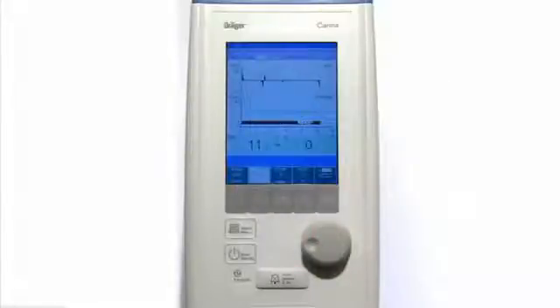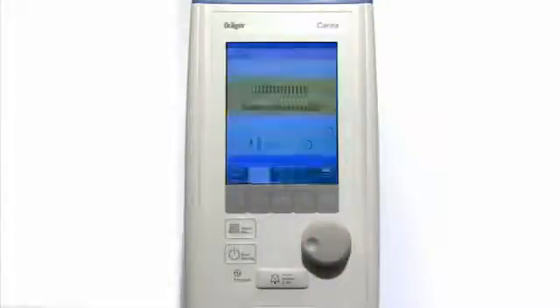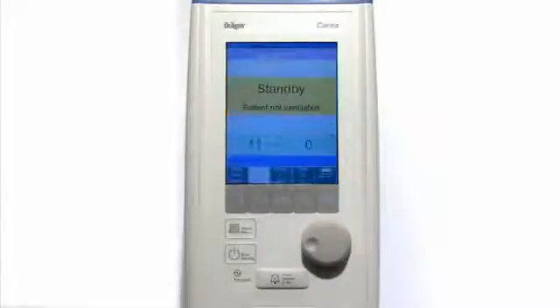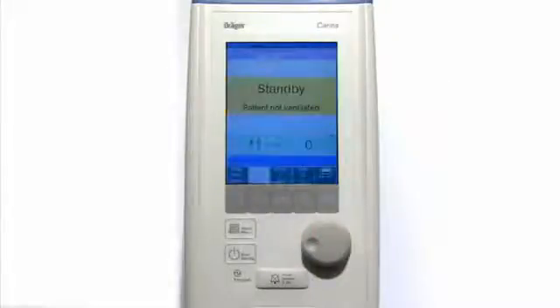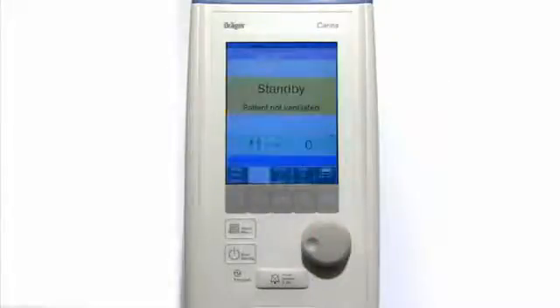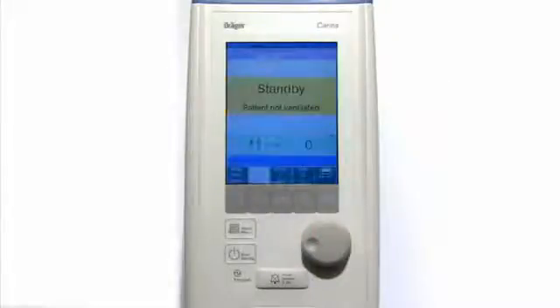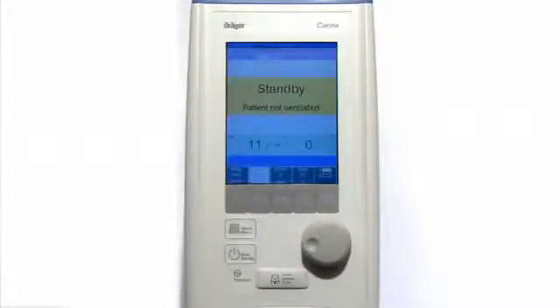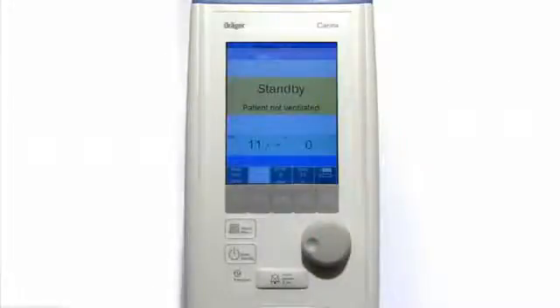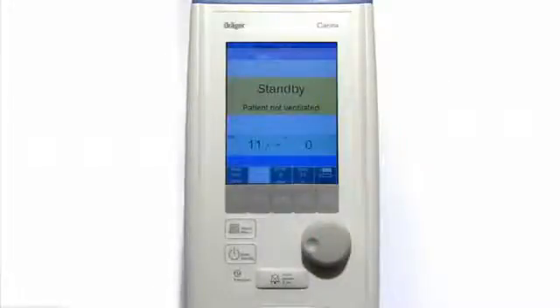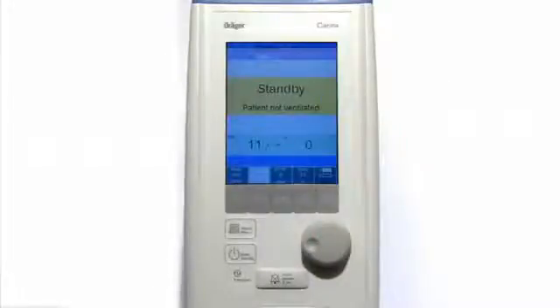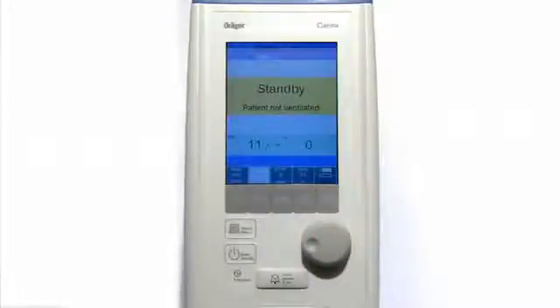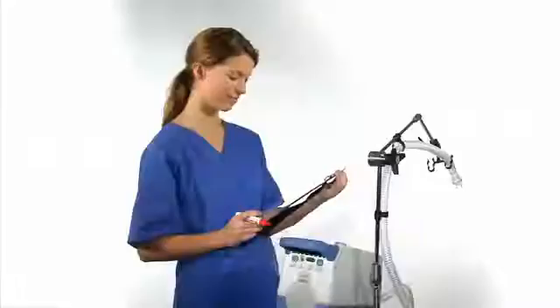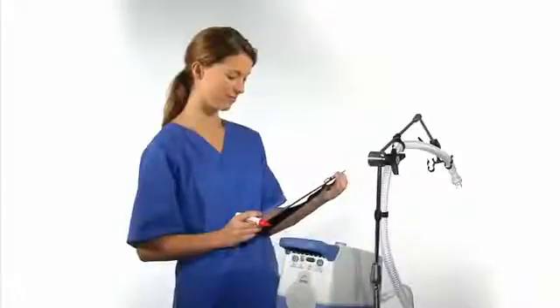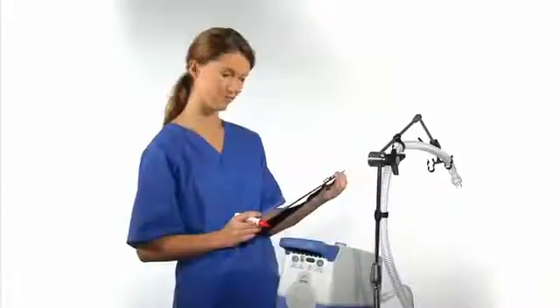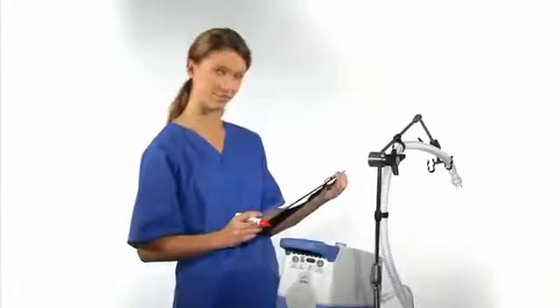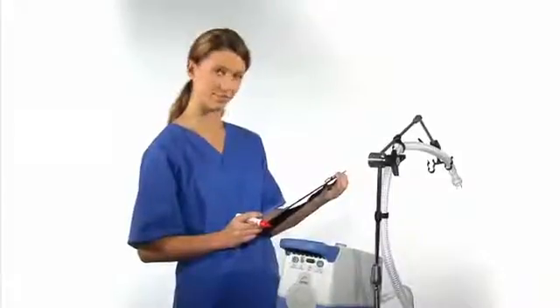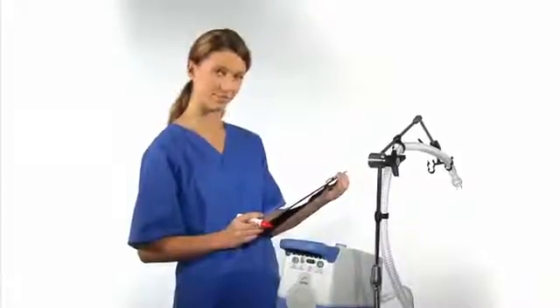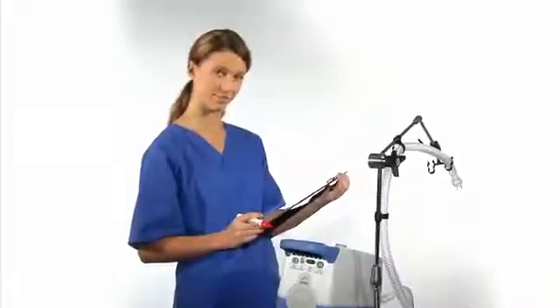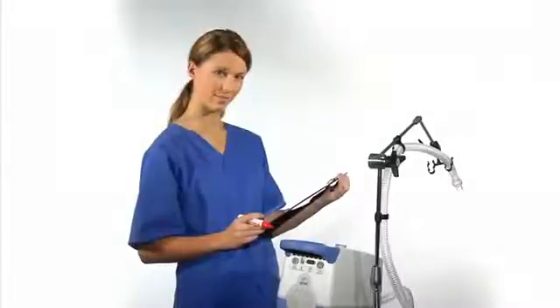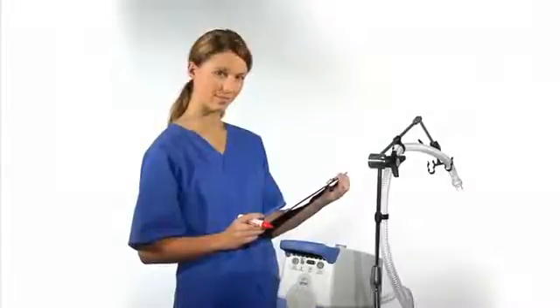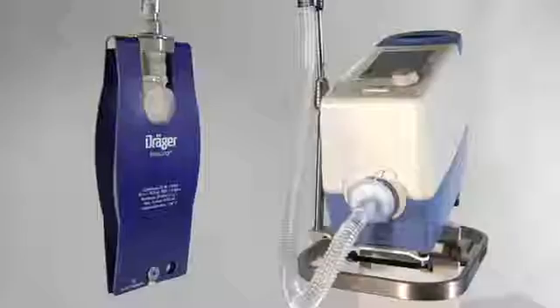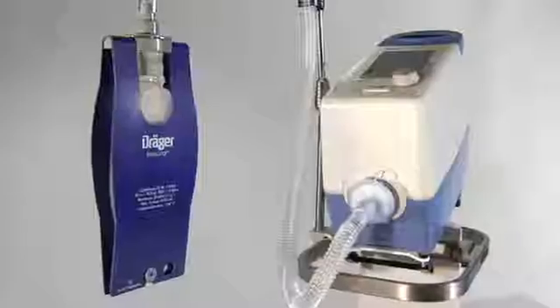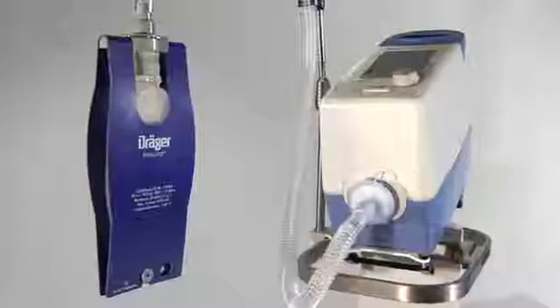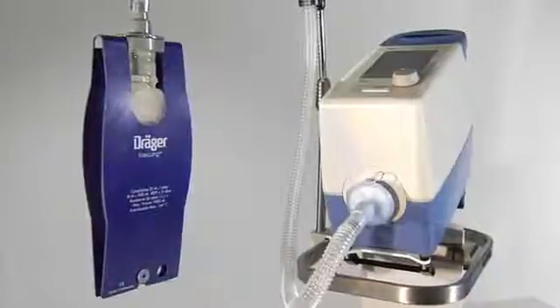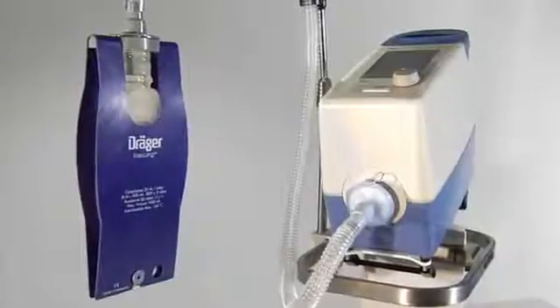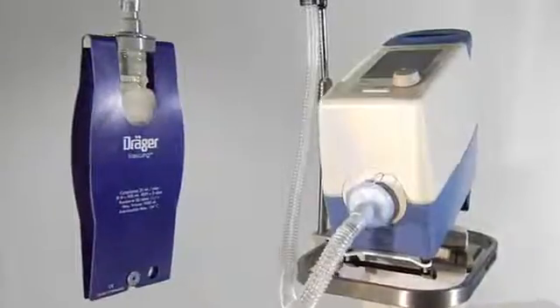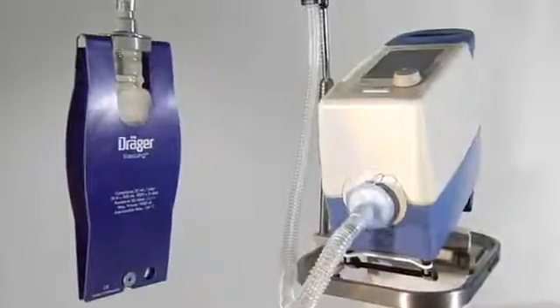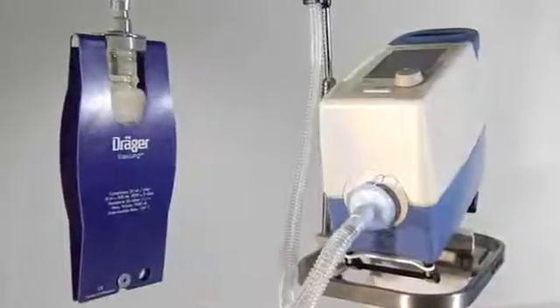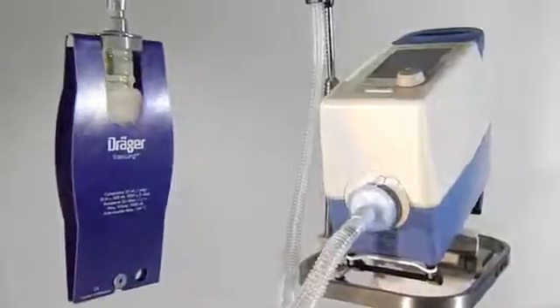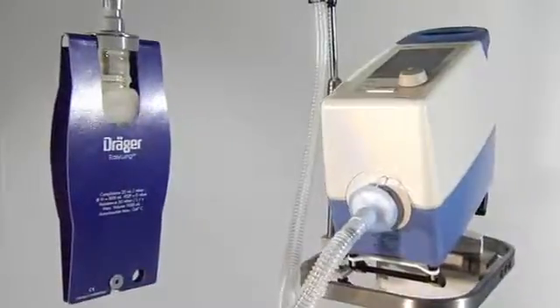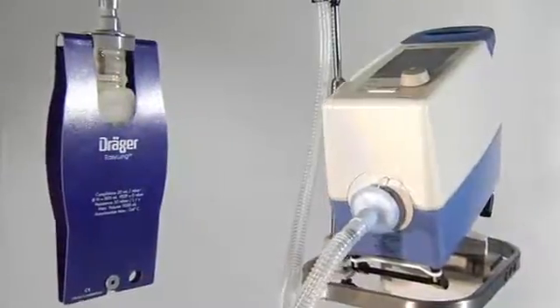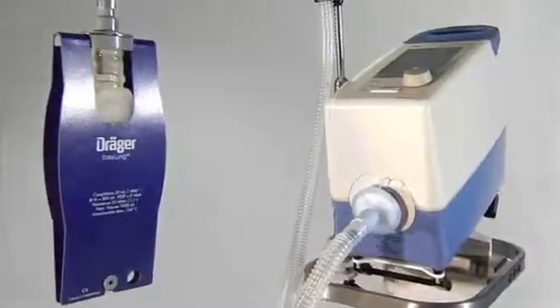You have now successfully completed the Carina system check. Carina is now ready to comfortably ventilate your patient.